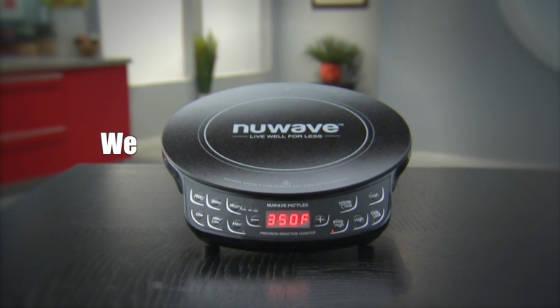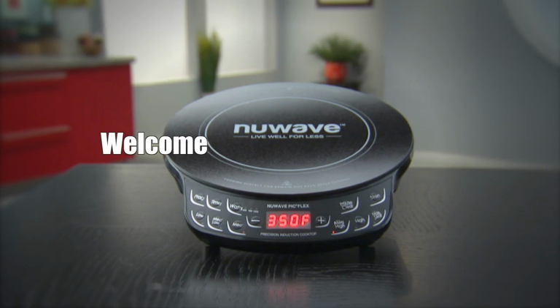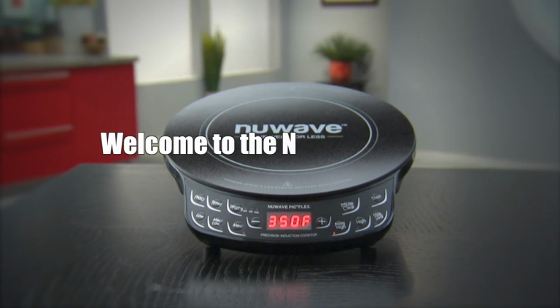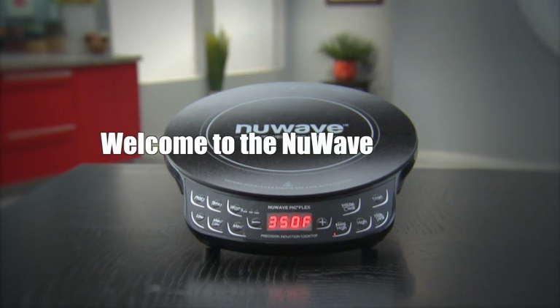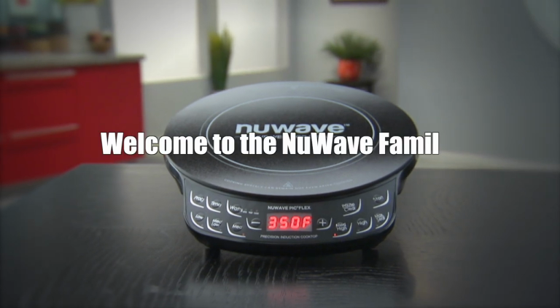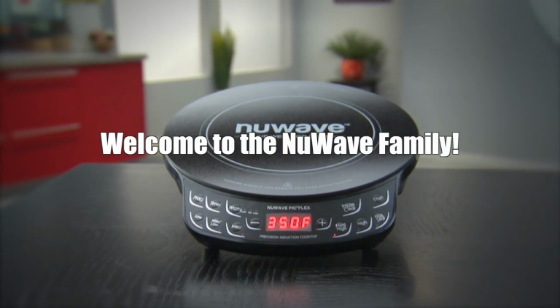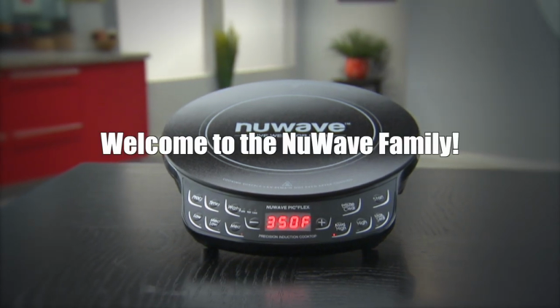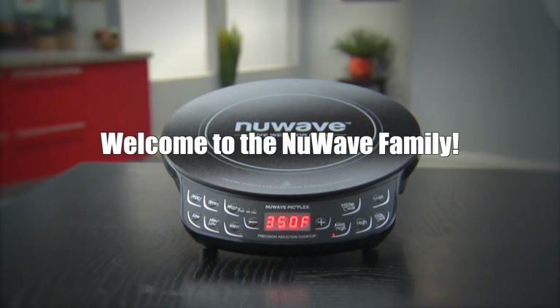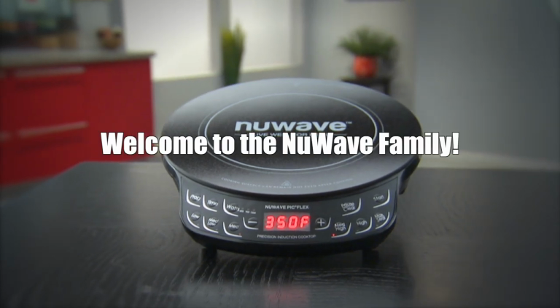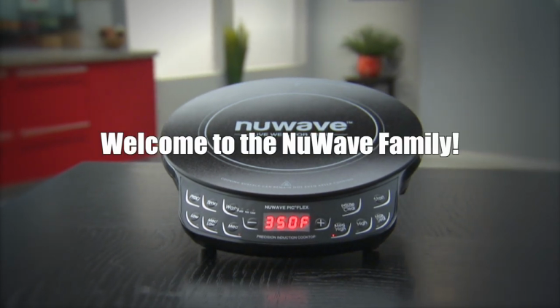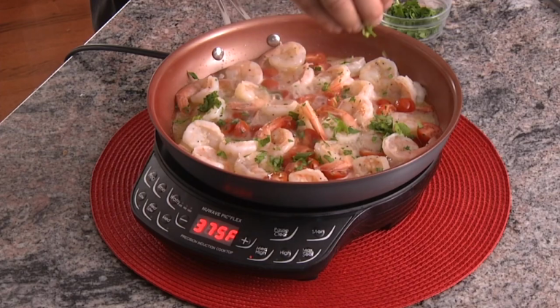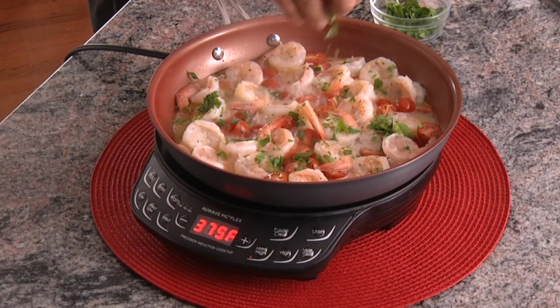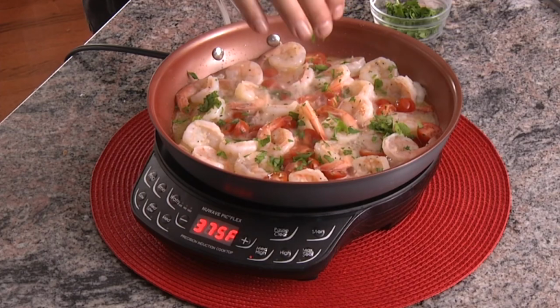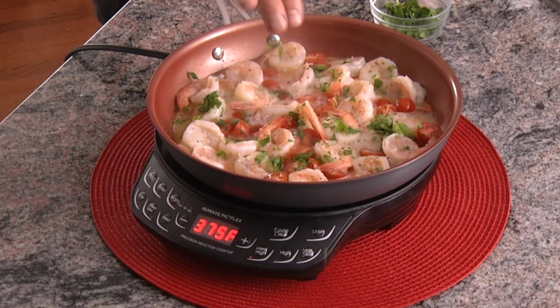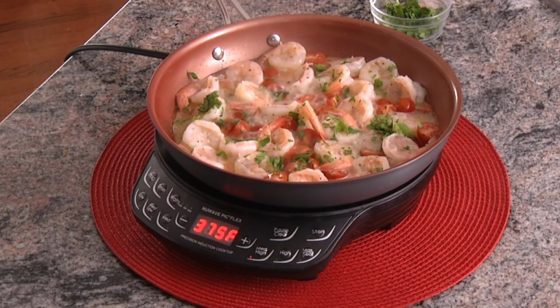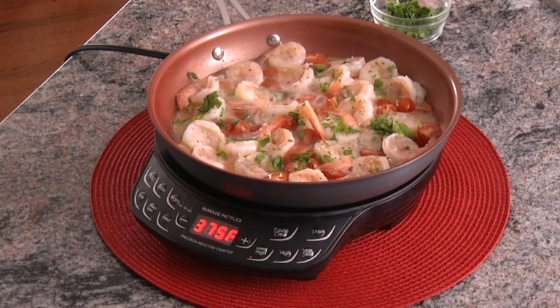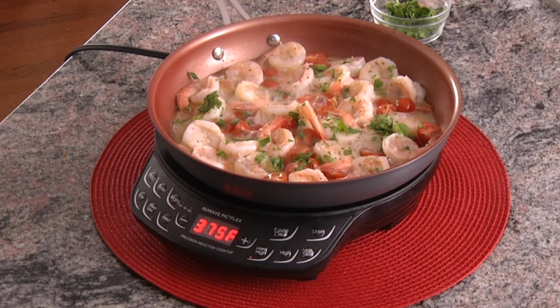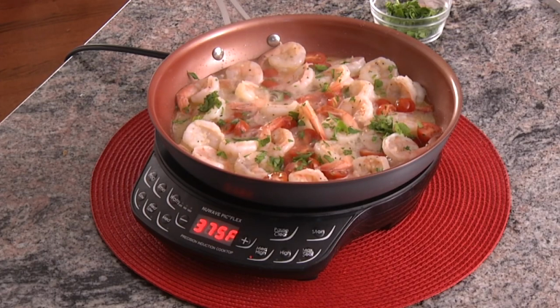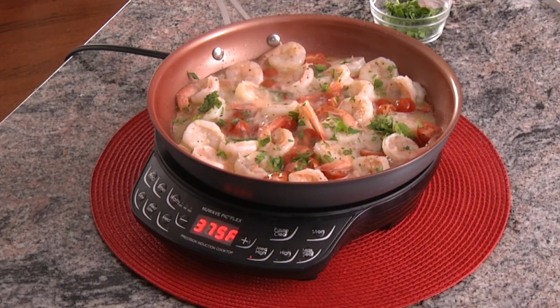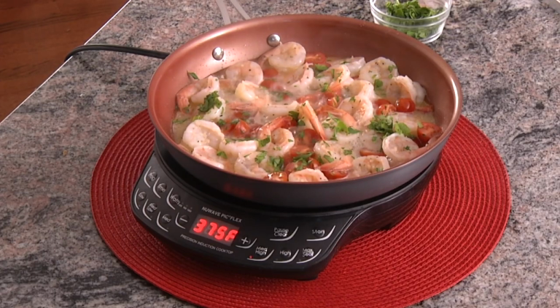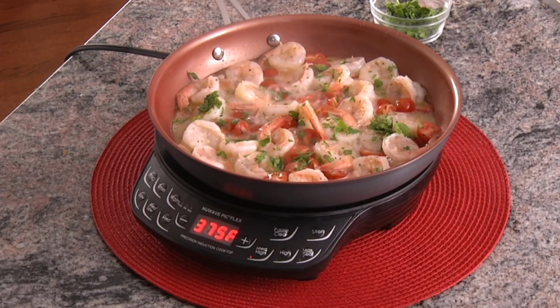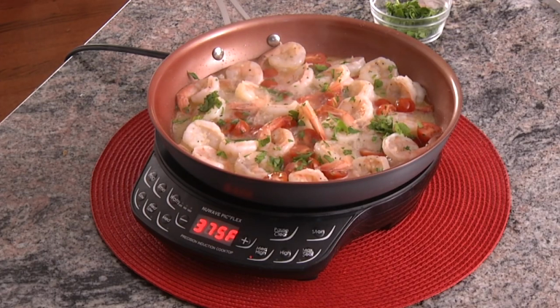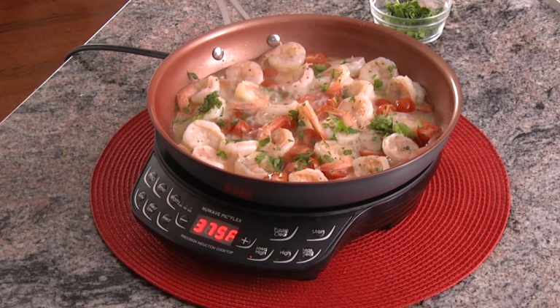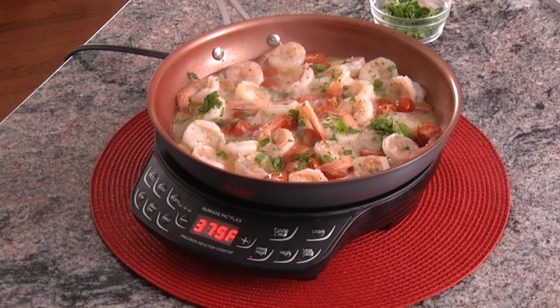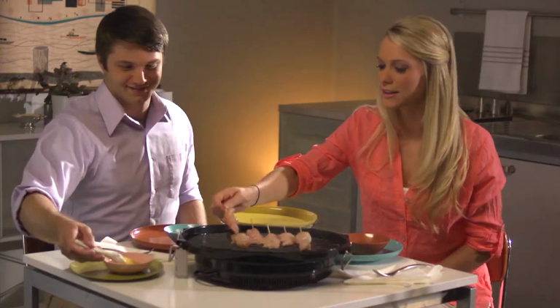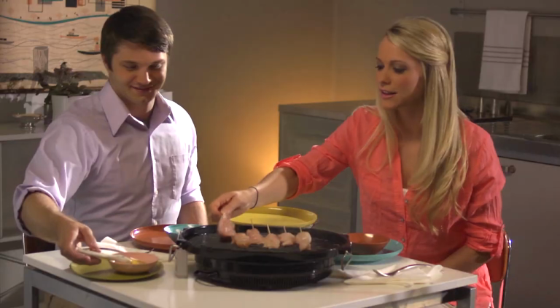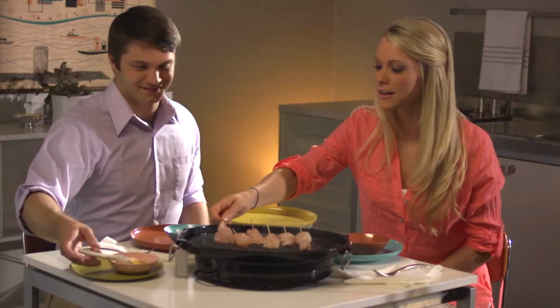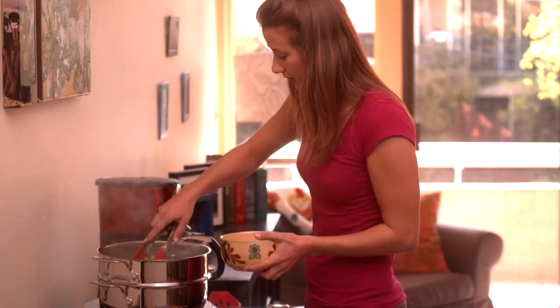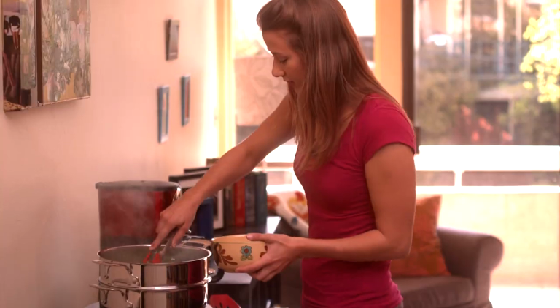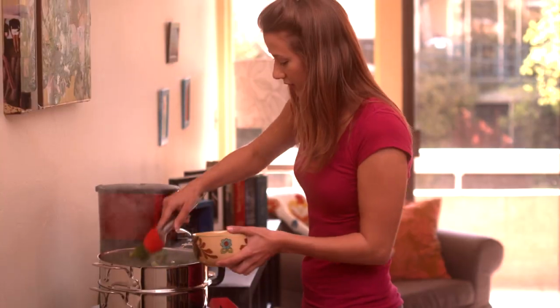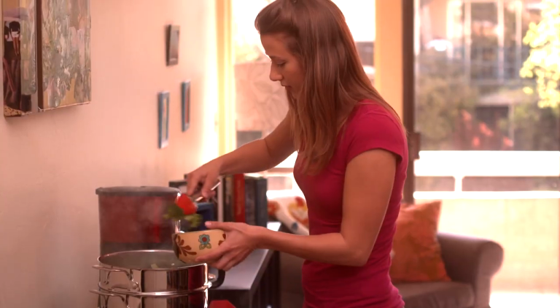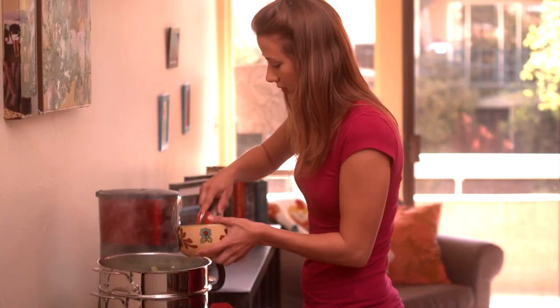Welcome to the New Wave family. We're excited you decided to join us and are about to find out what living well for less is truly all about.